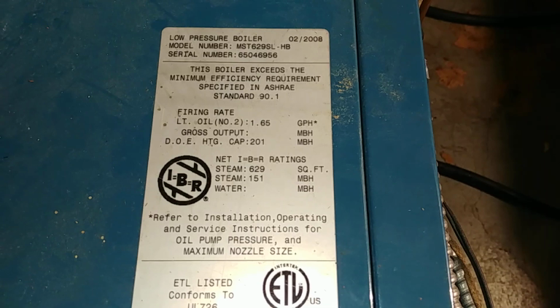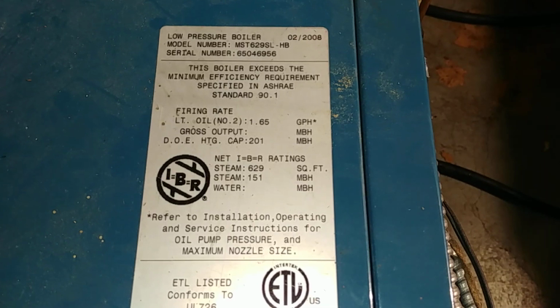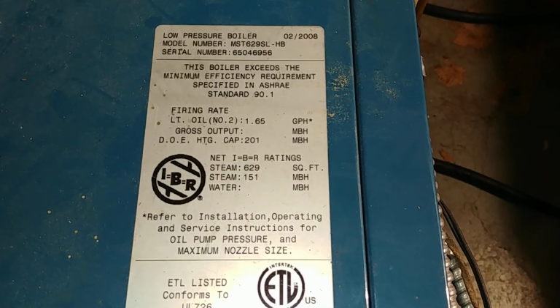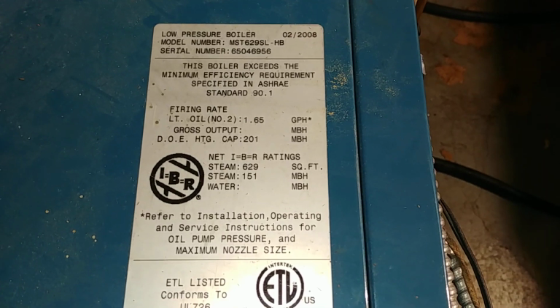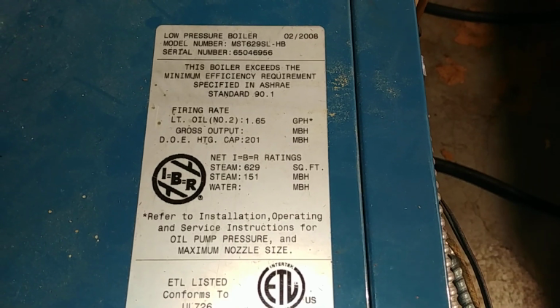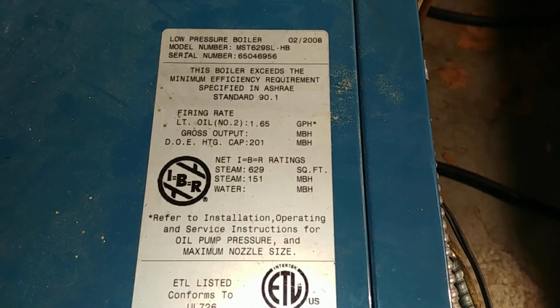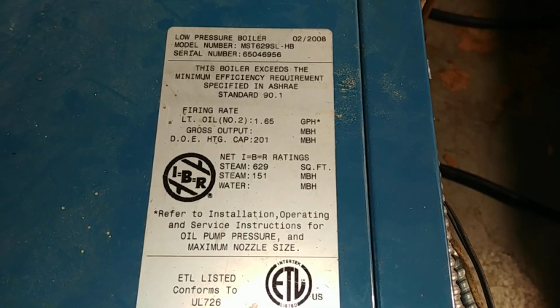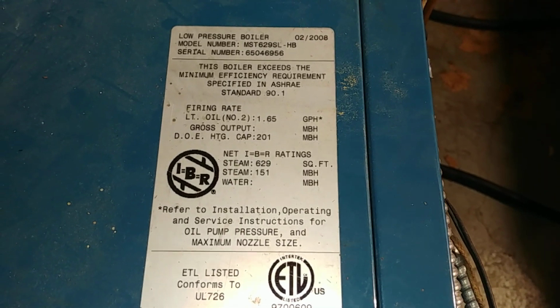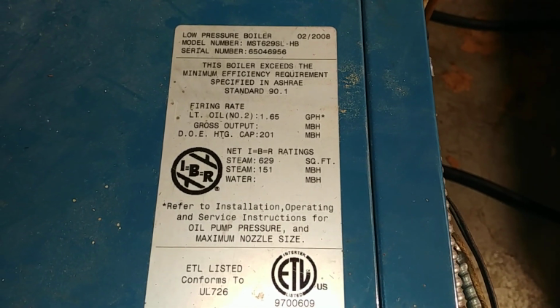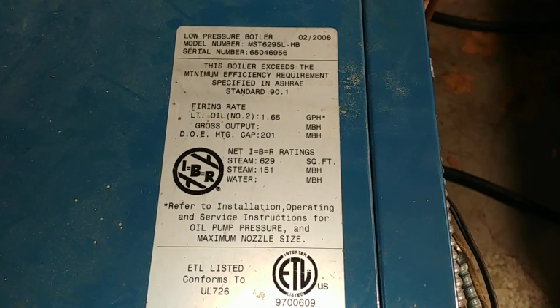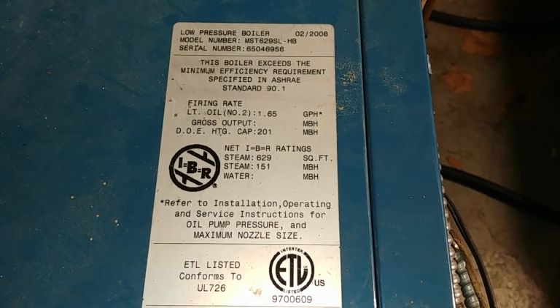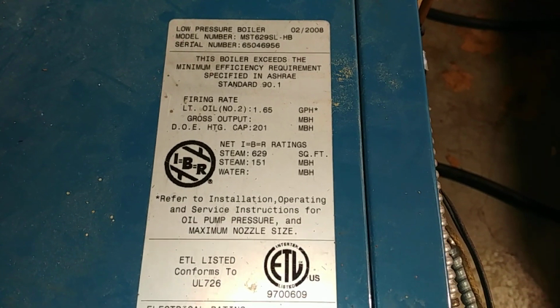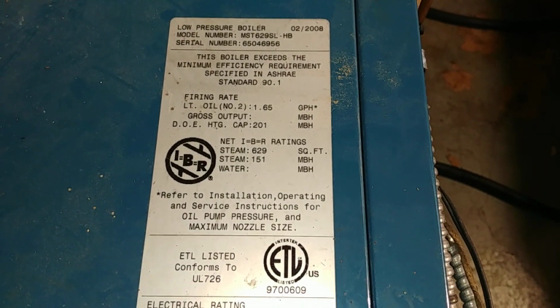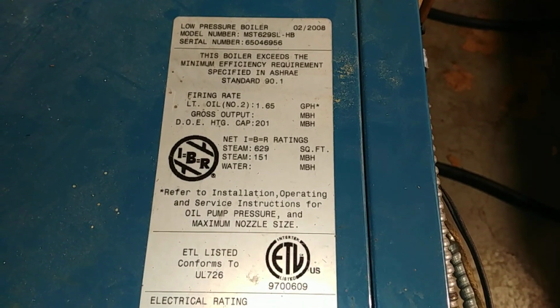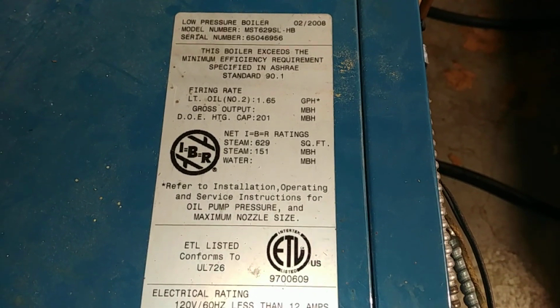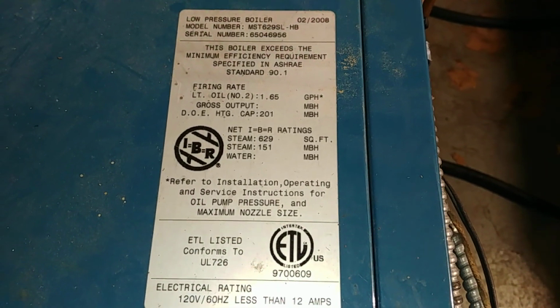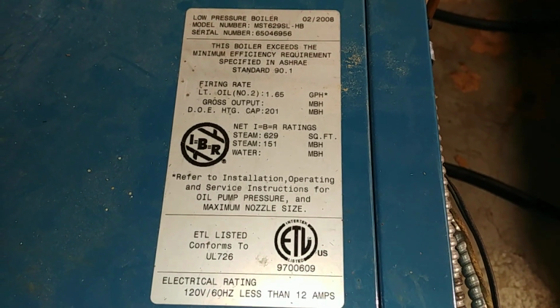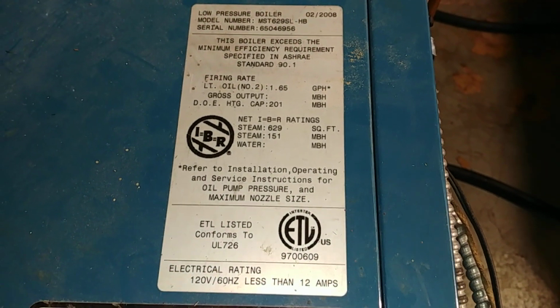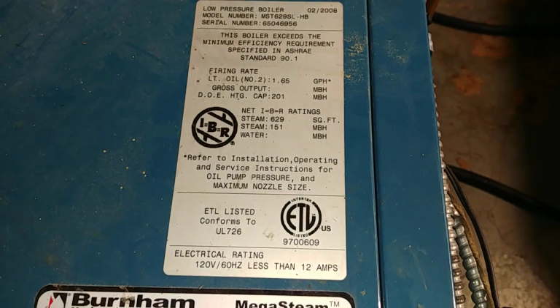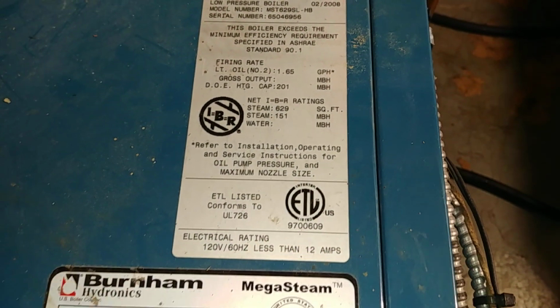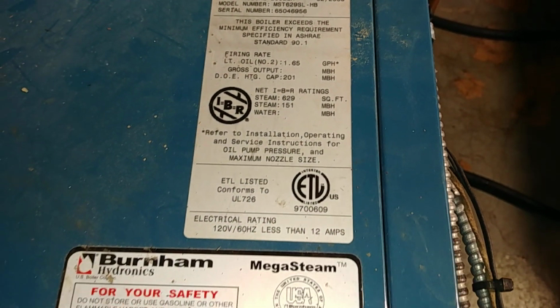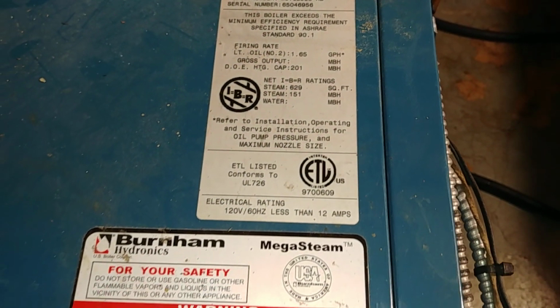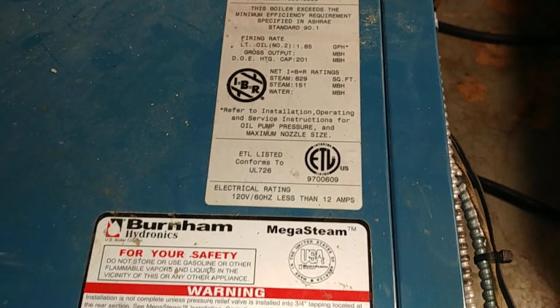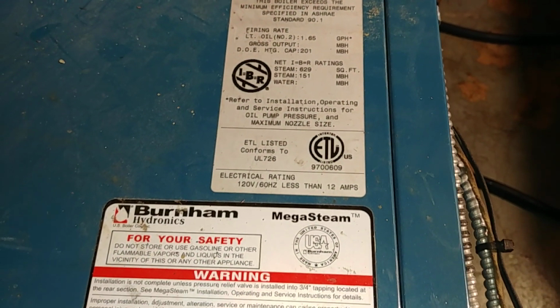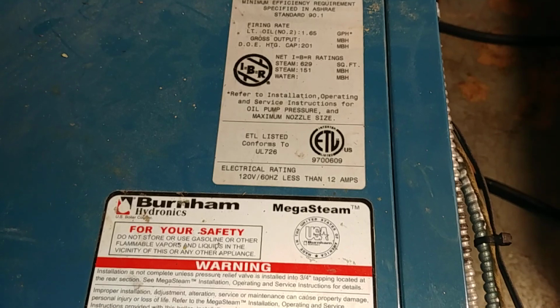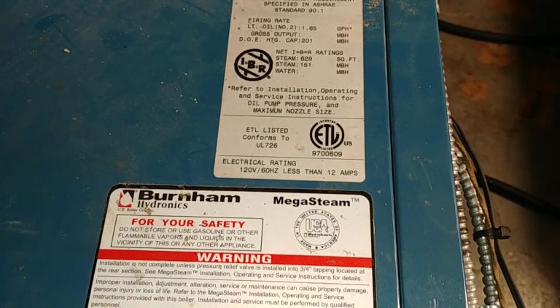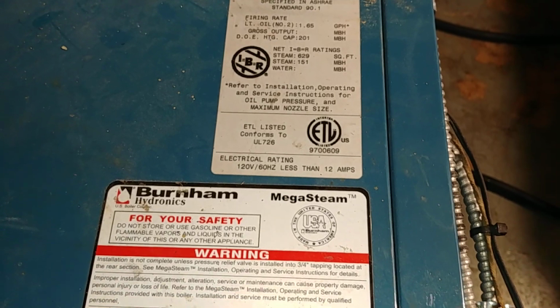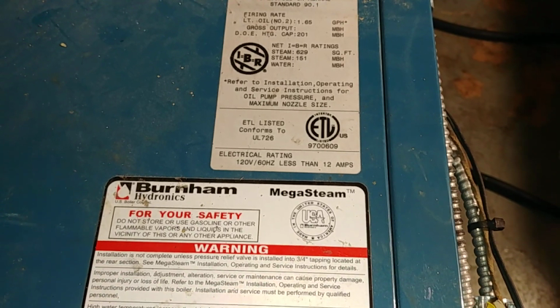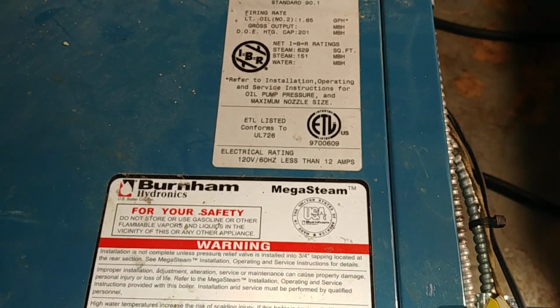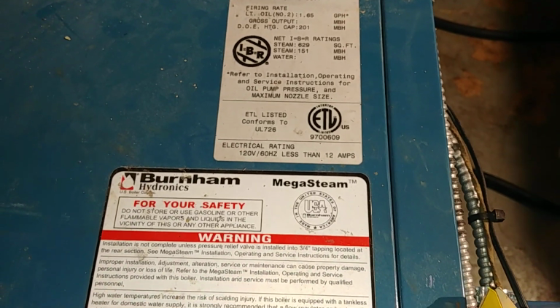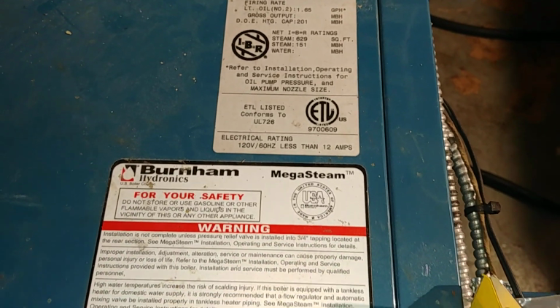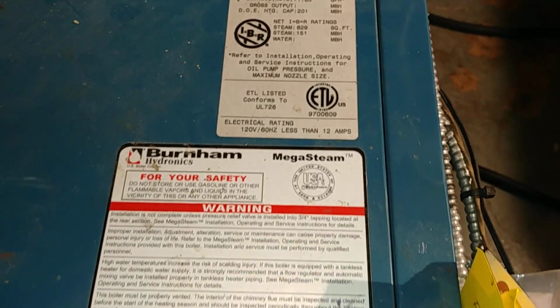Hi-de-ho YouTube, and here we are with a Burnham Mega Steam.